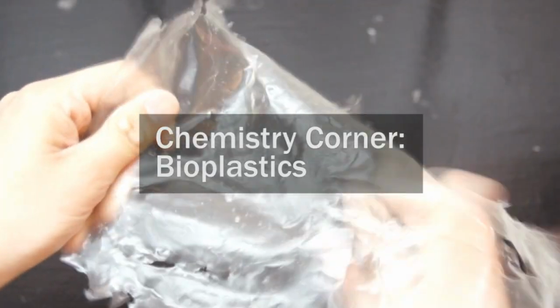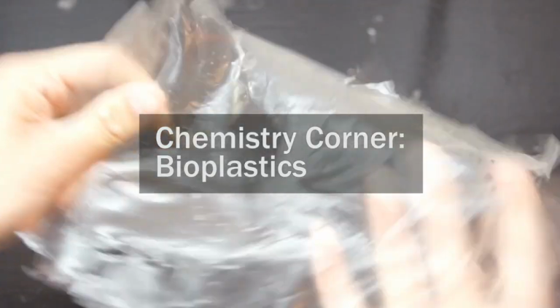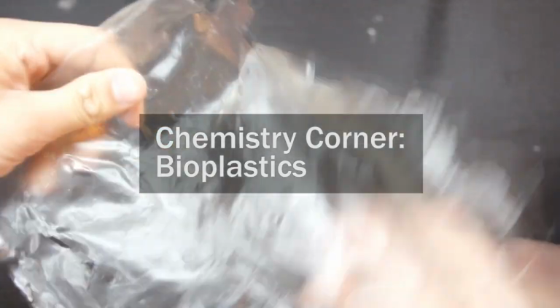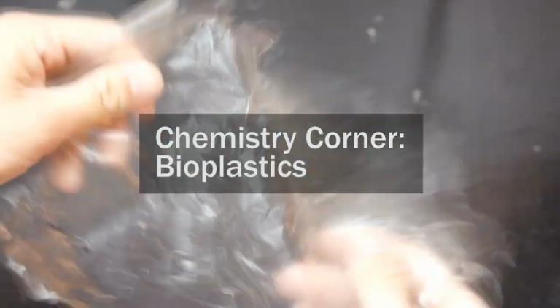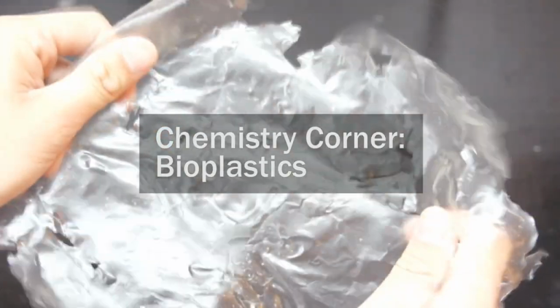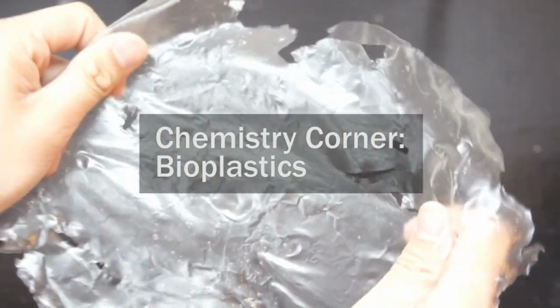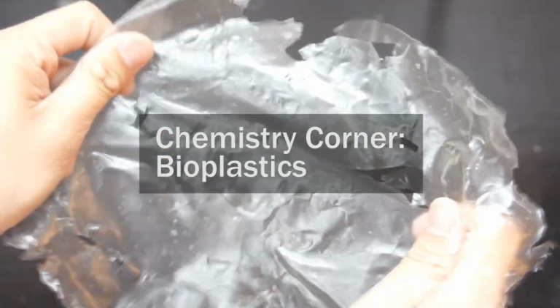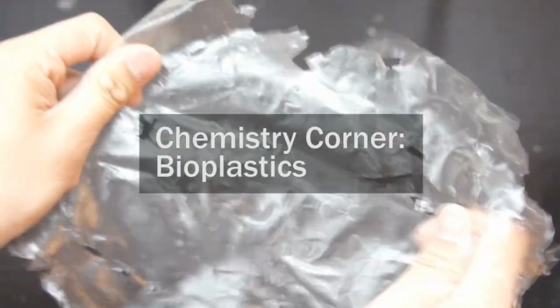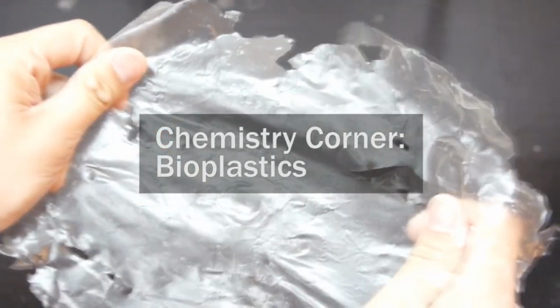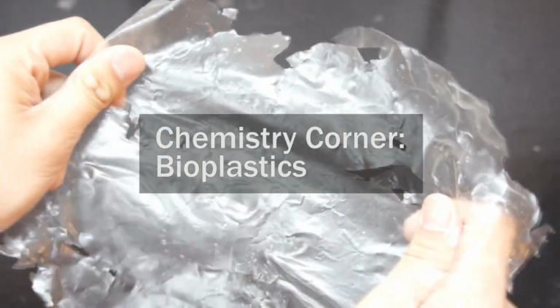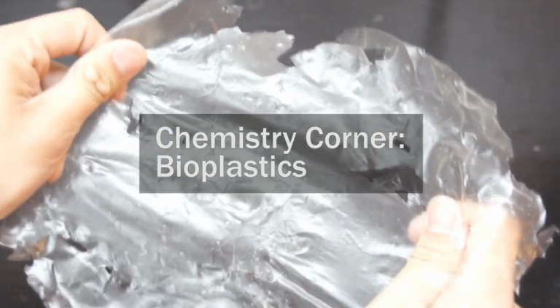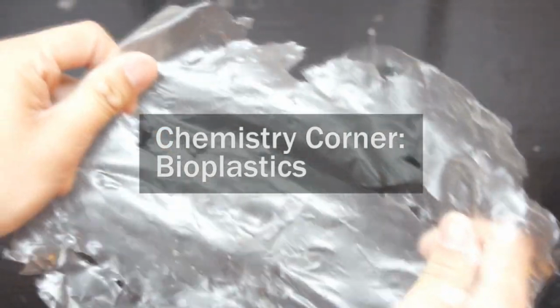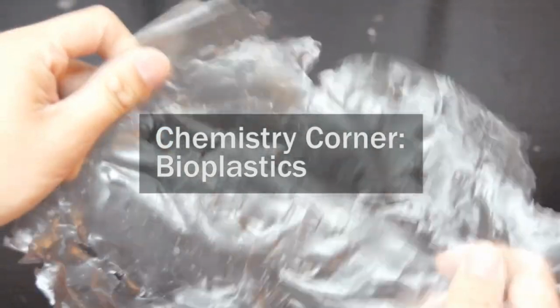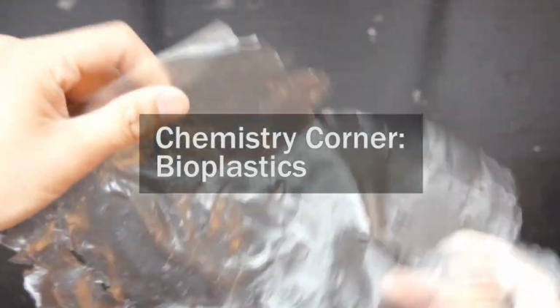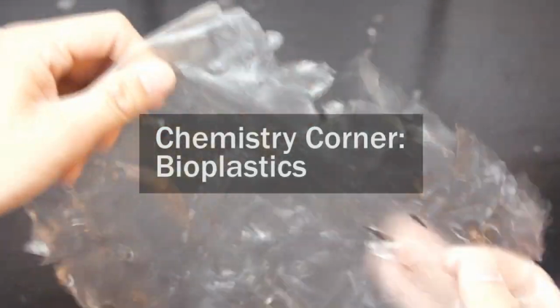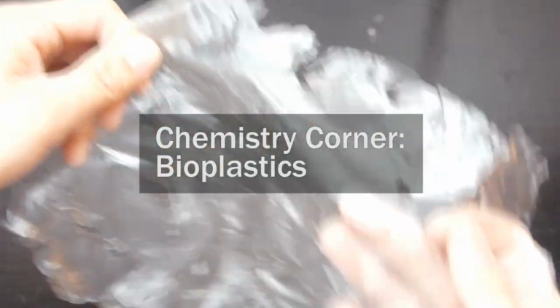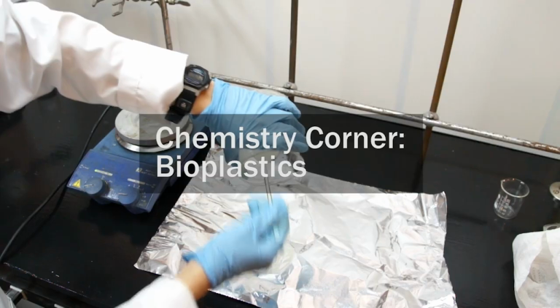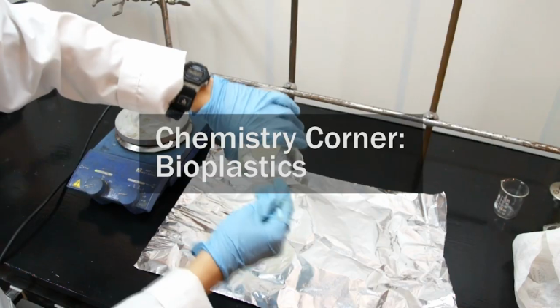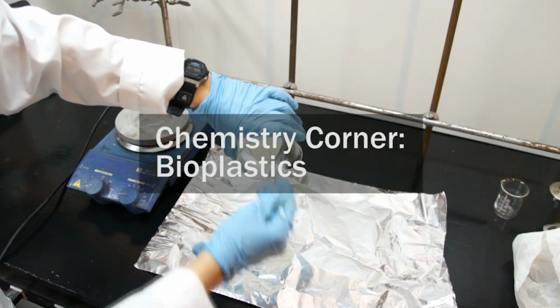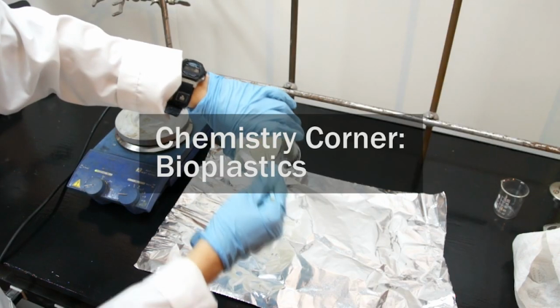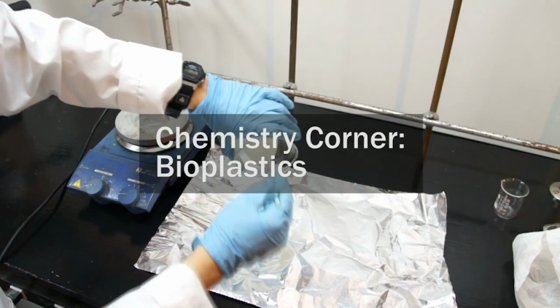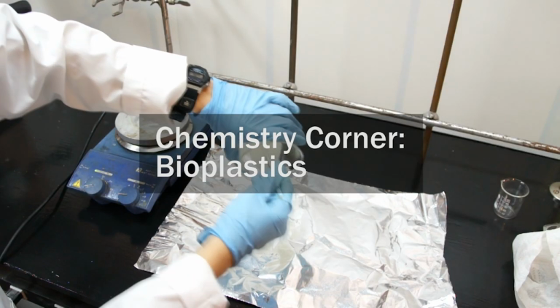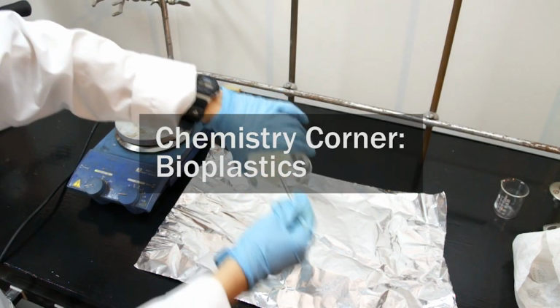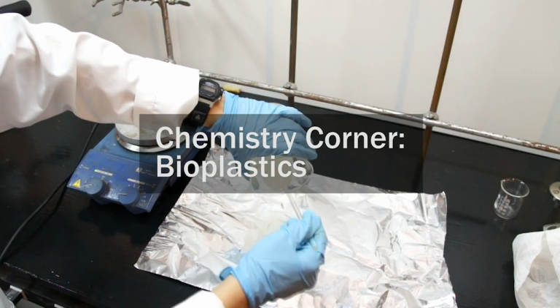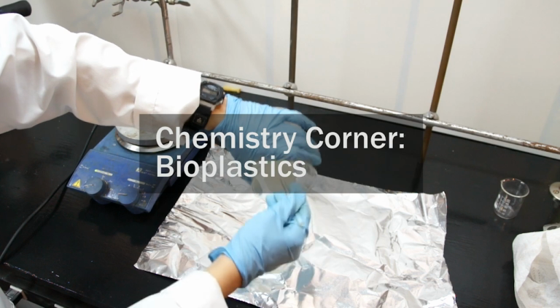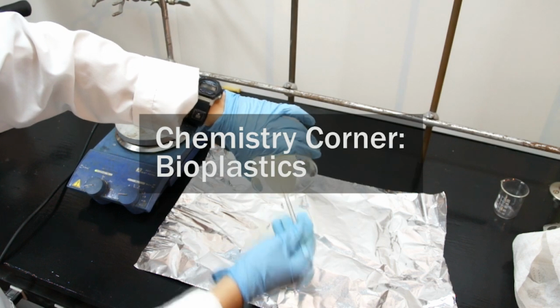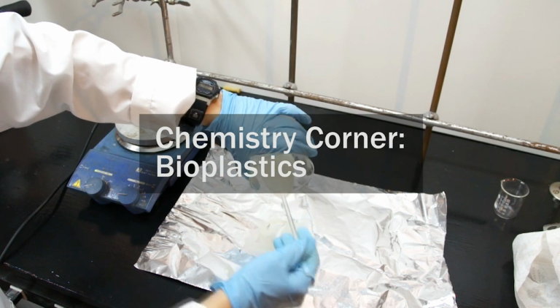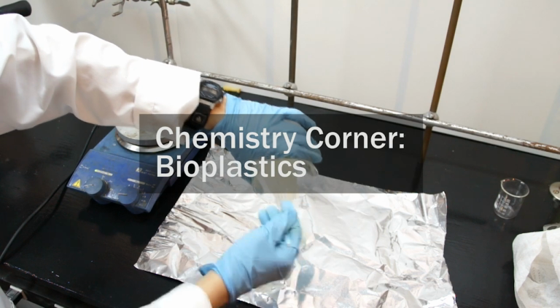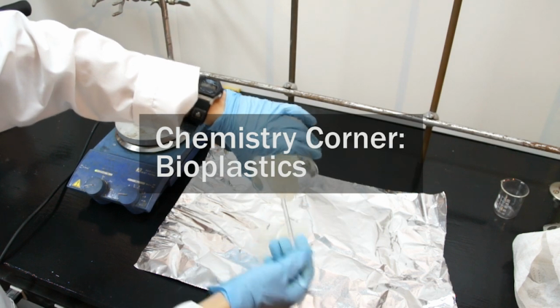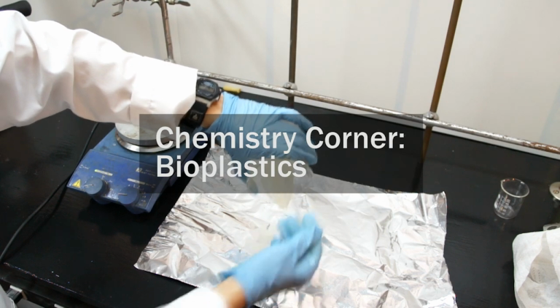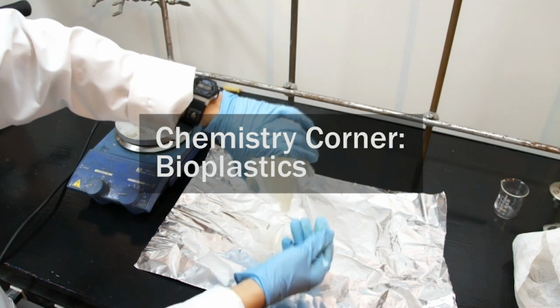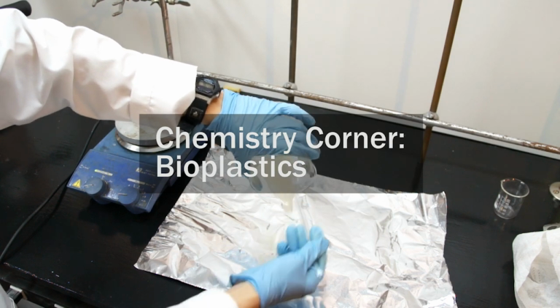Hello, YouTube. Today we're going to learn about bioplastics, how to make some, and what they're all about.